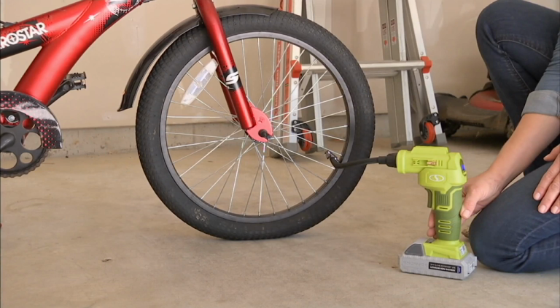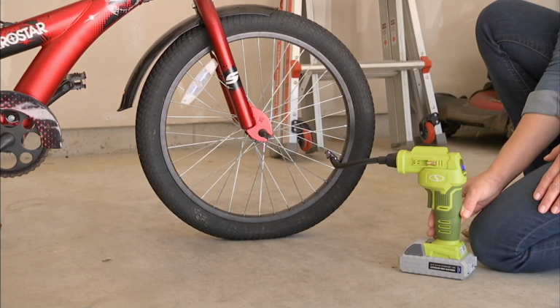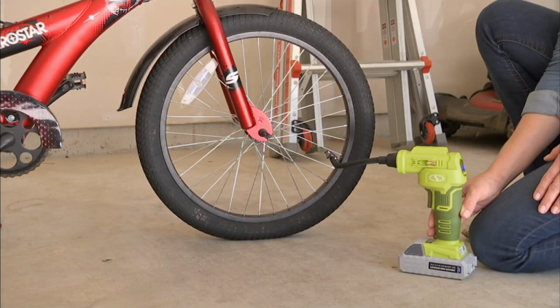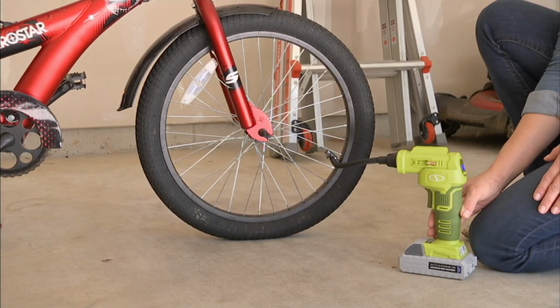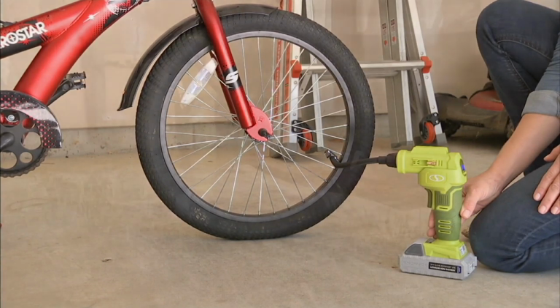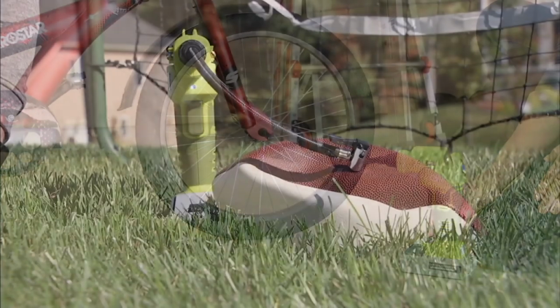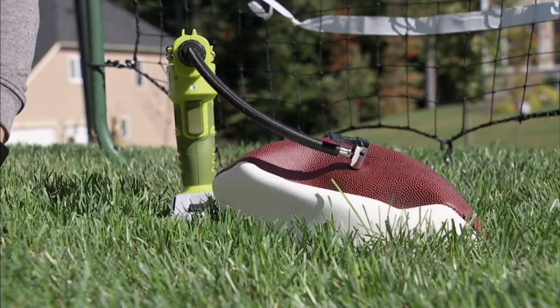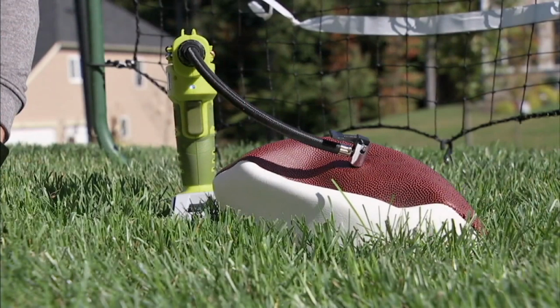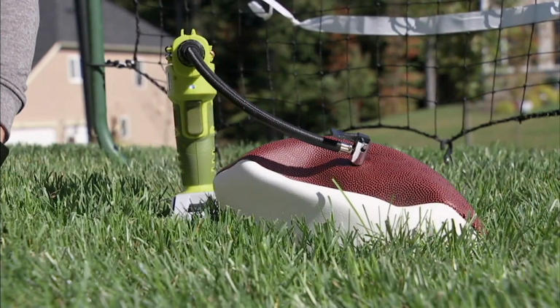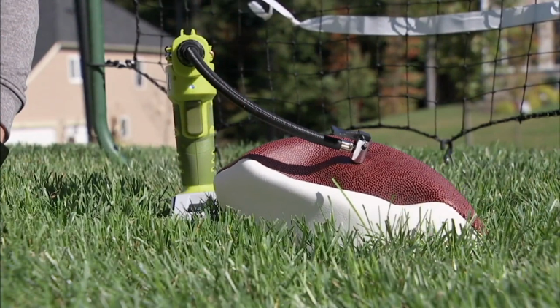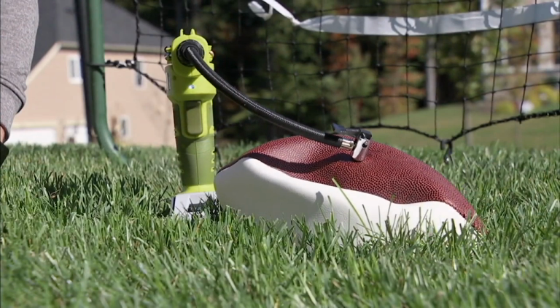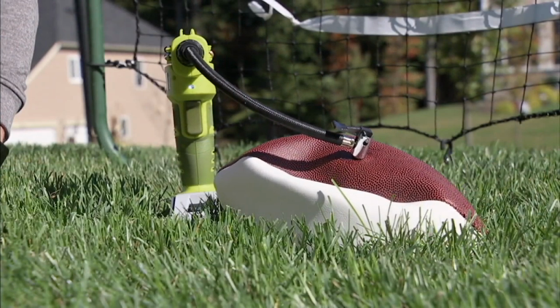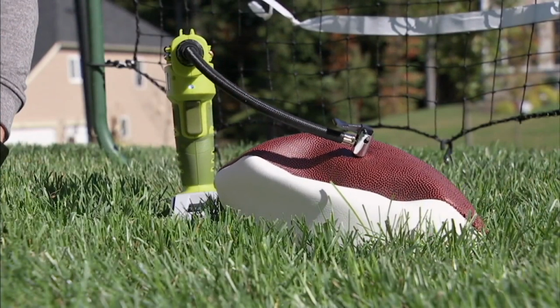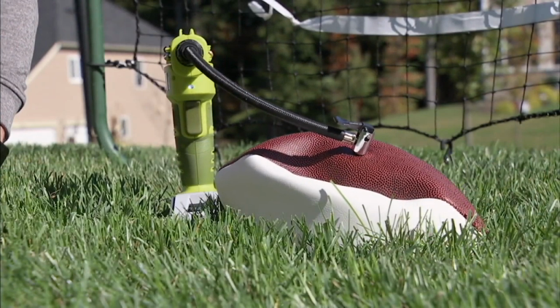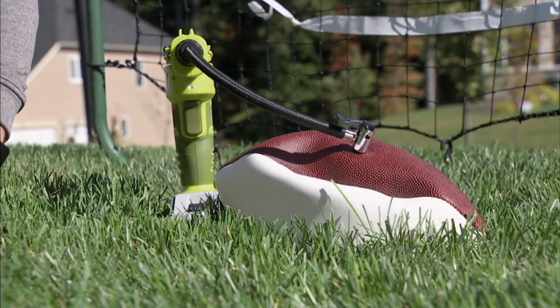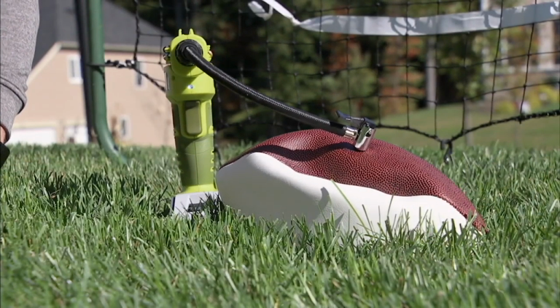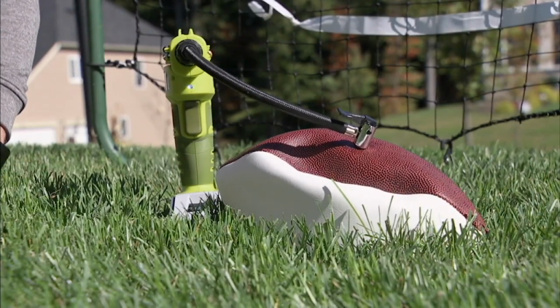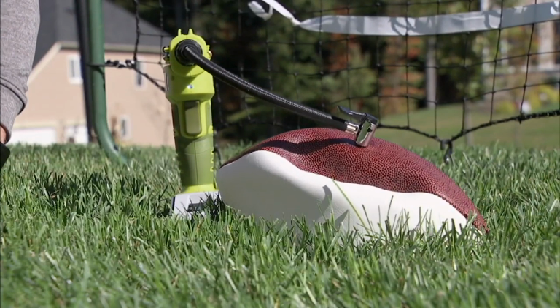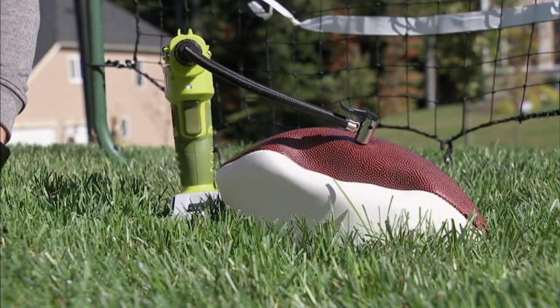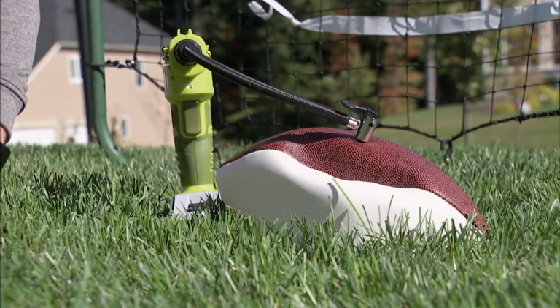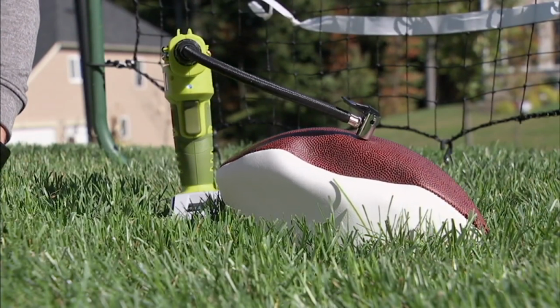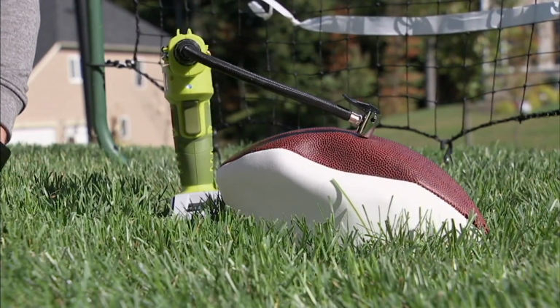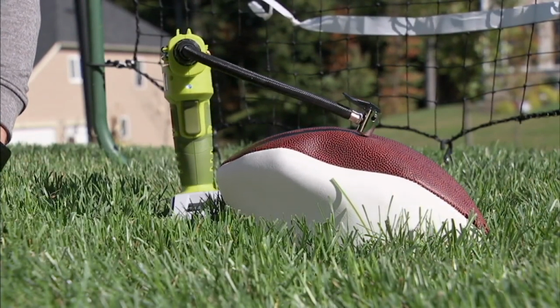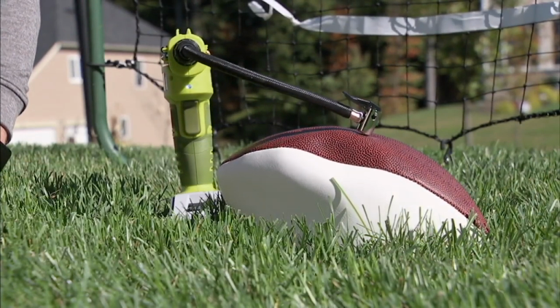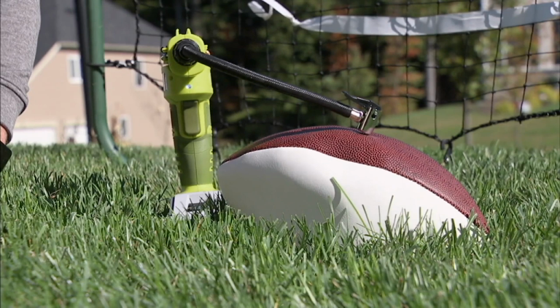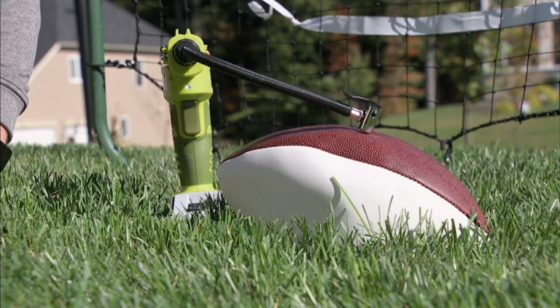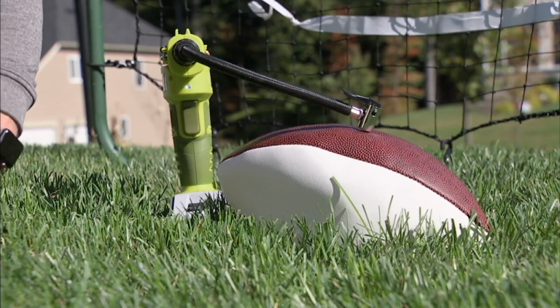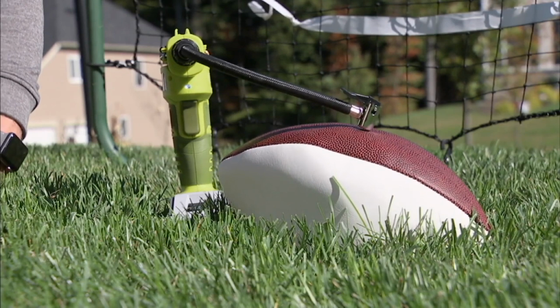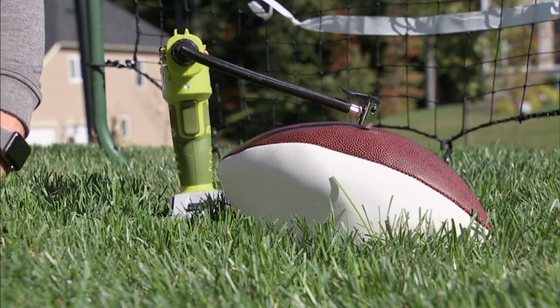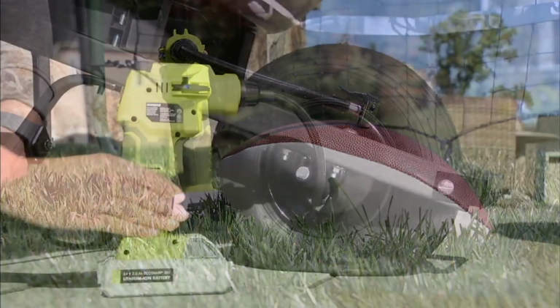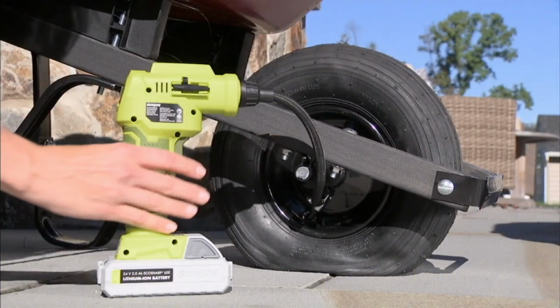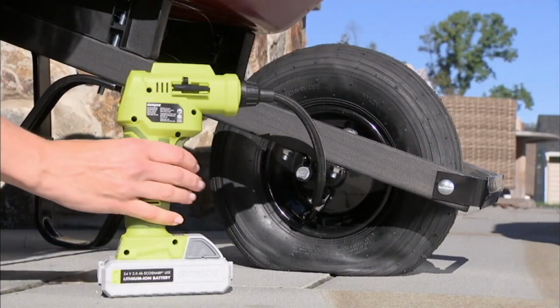If somebody doesn't have anything like this at home, would you have to take that wheel off the wheelbarrow and drive to a gas station? You'd have to figure something out — that's about the only answer.